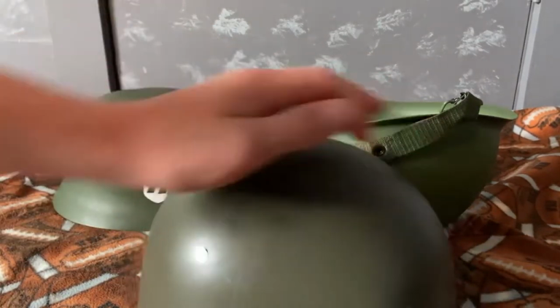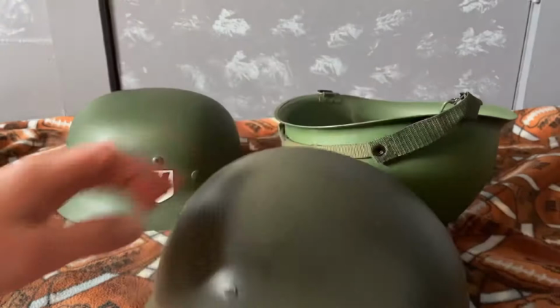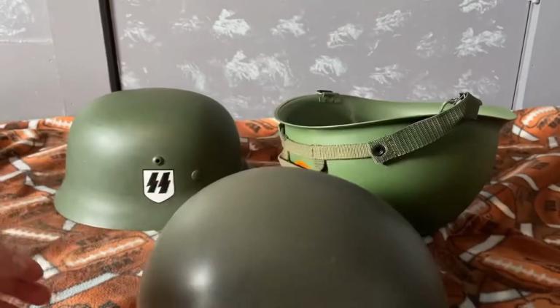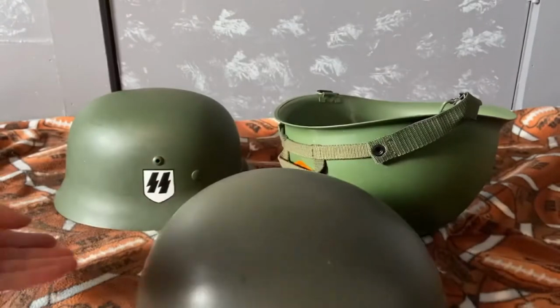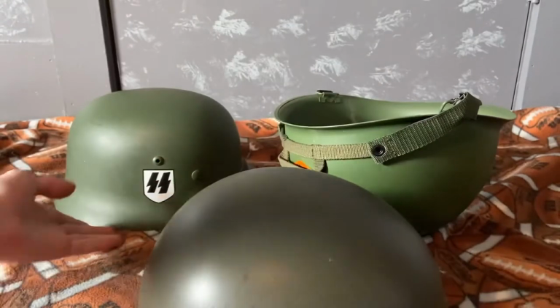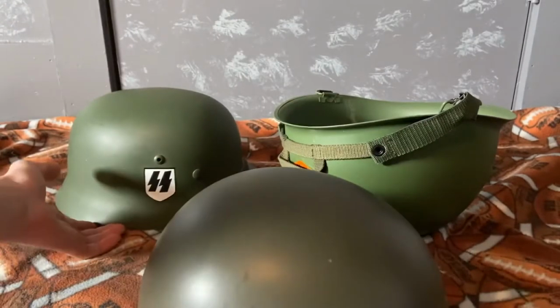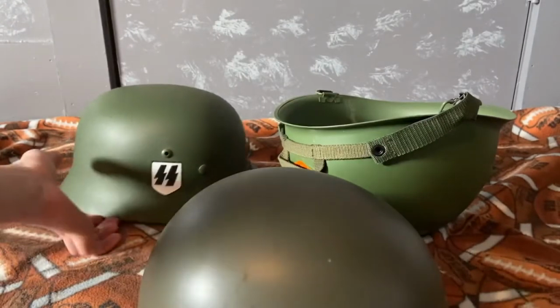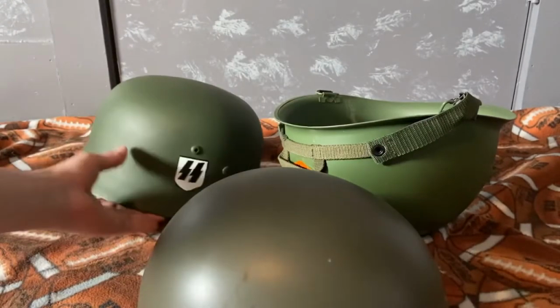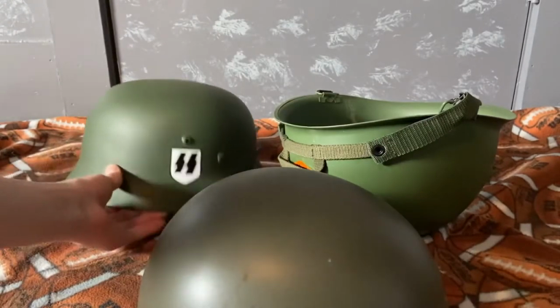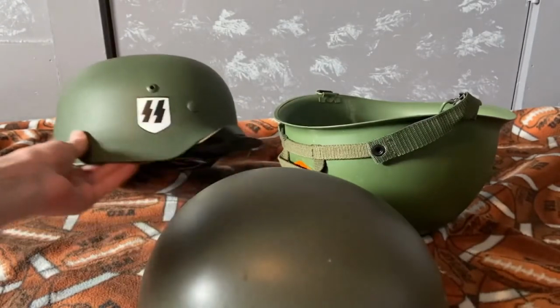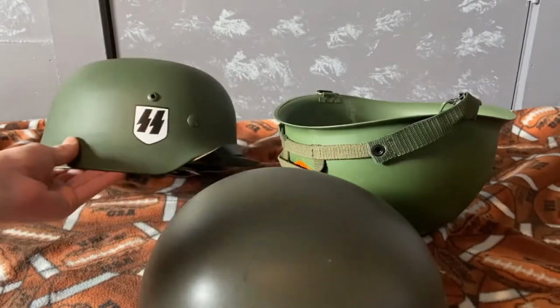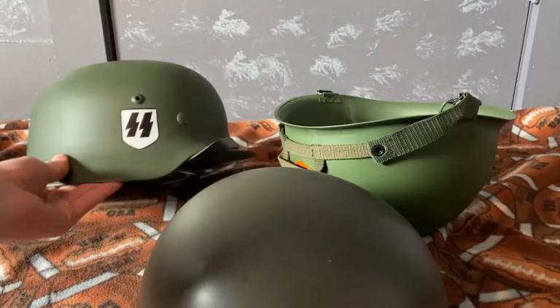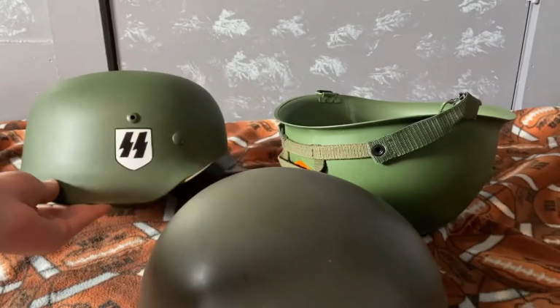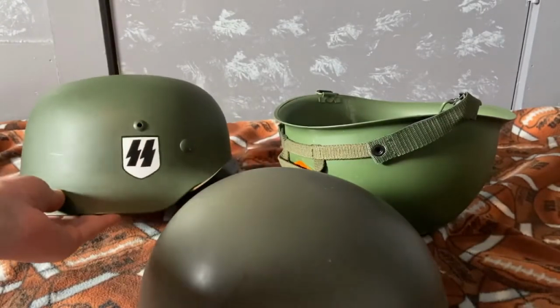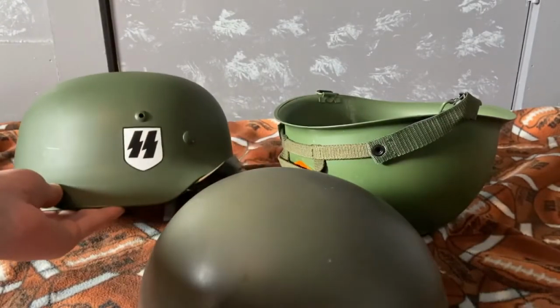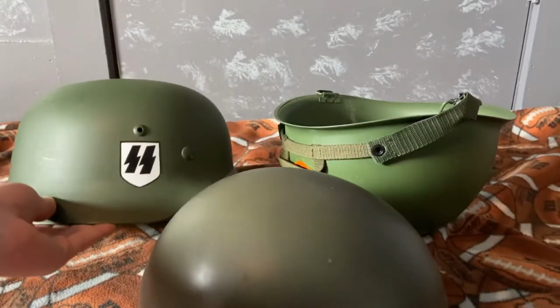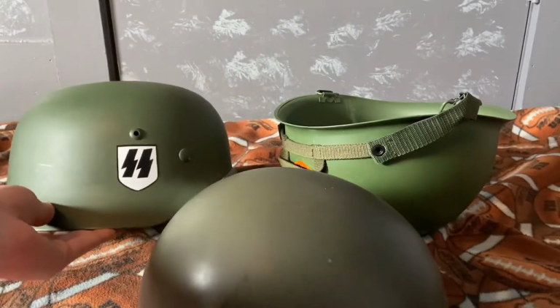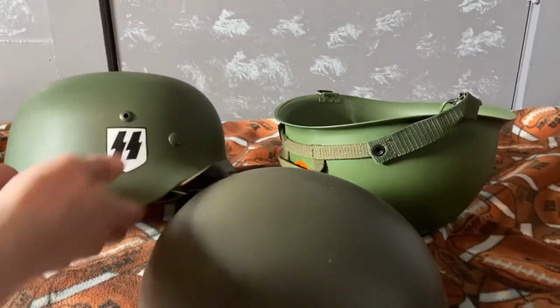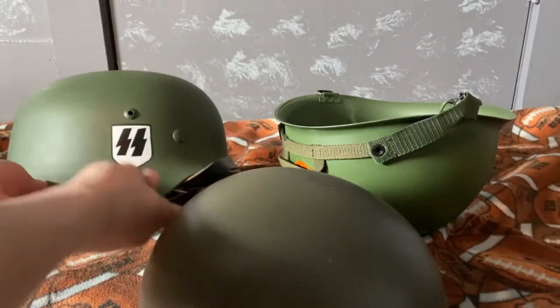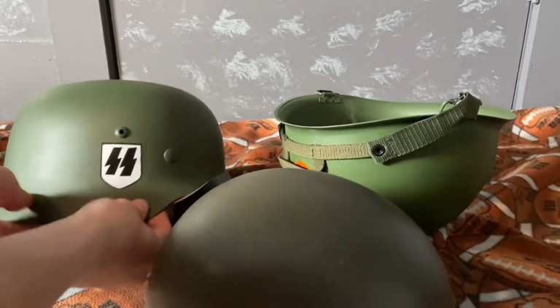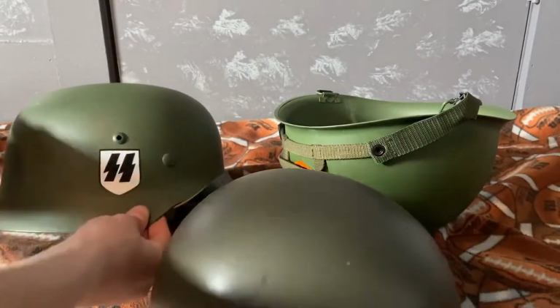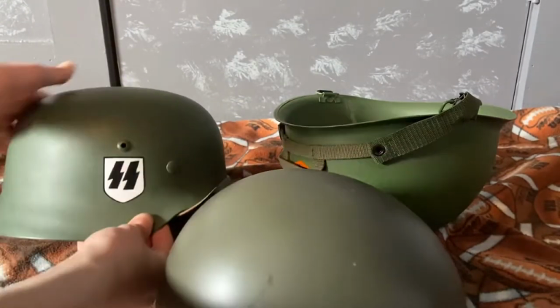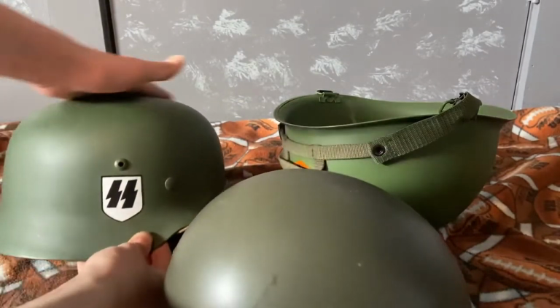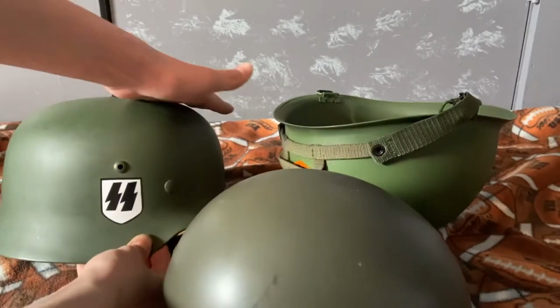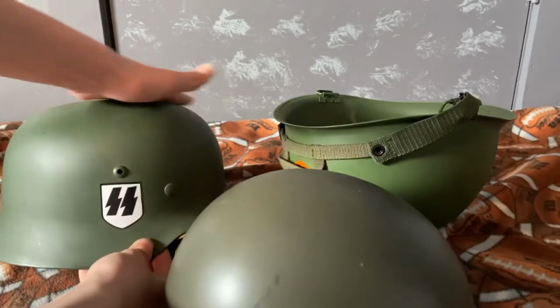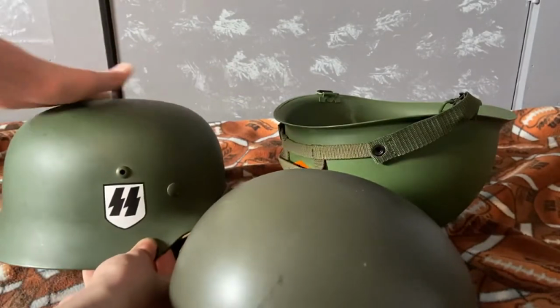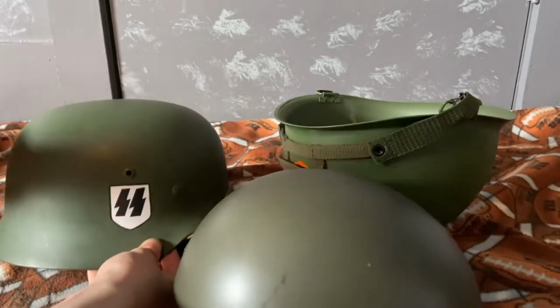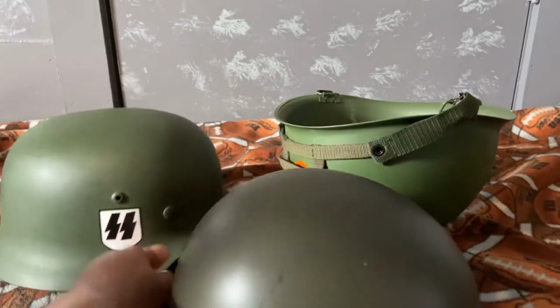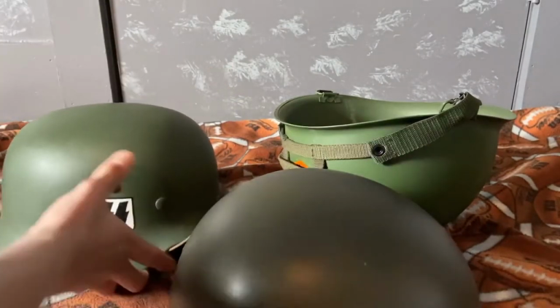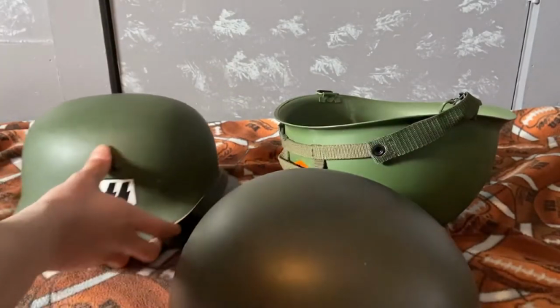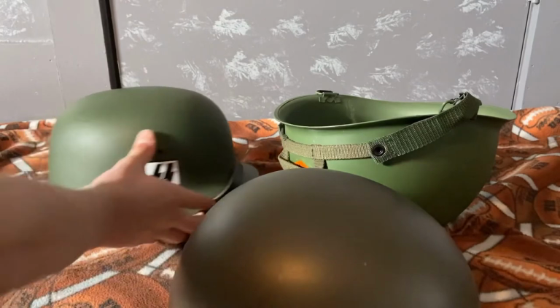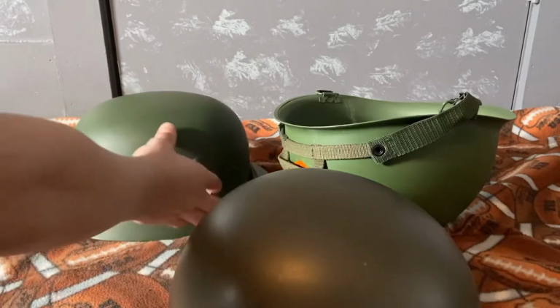The US M1 helmet is more round on top, and the German helmet is more flat. You can see that right here.